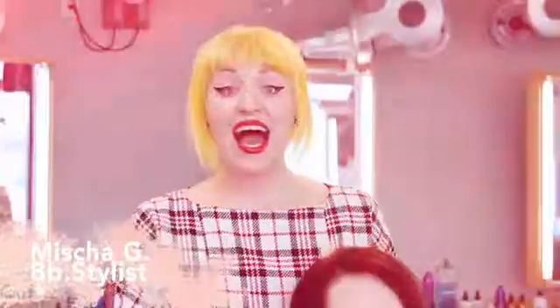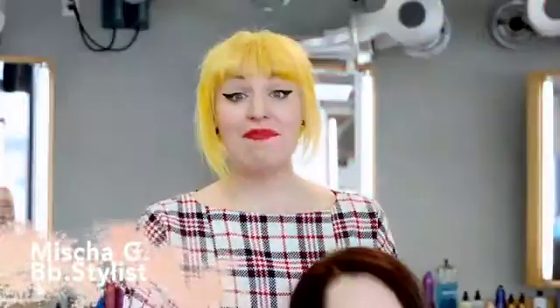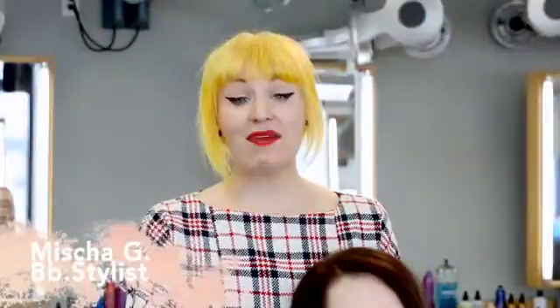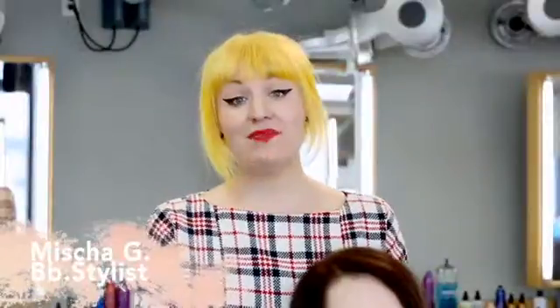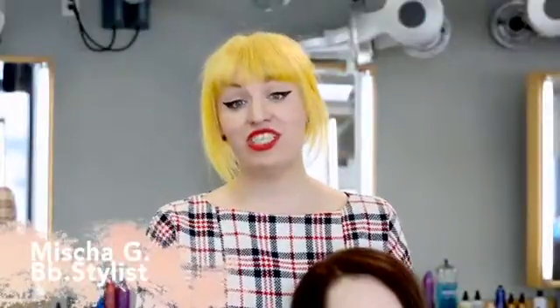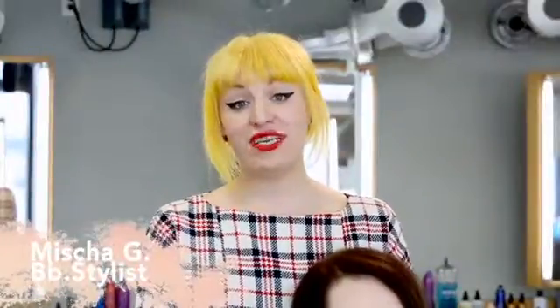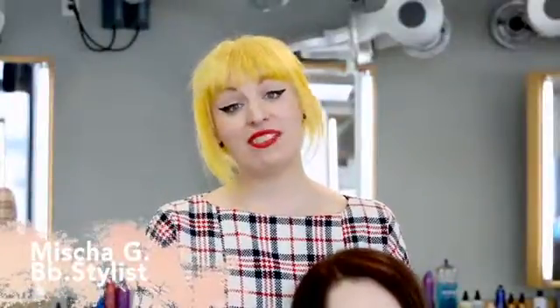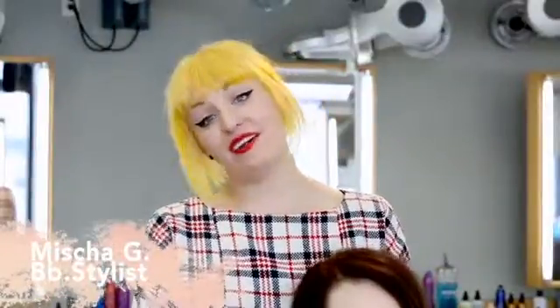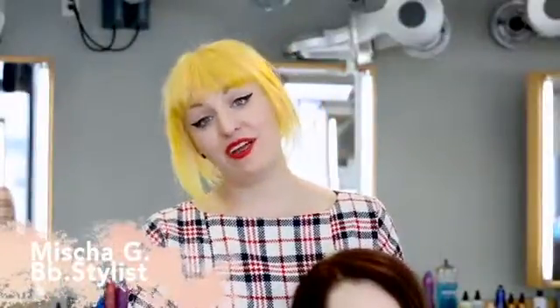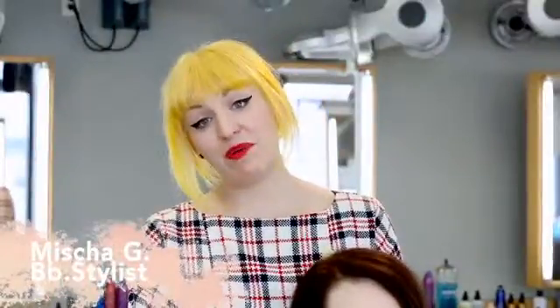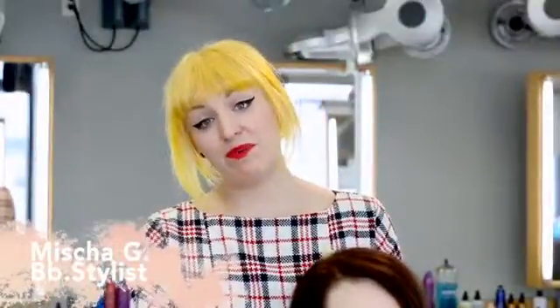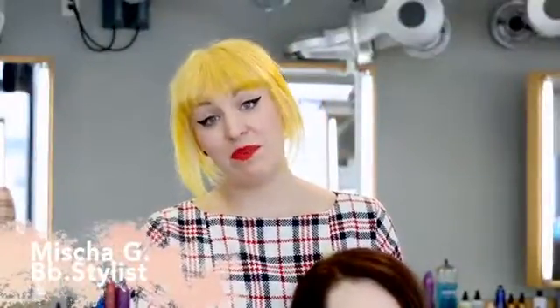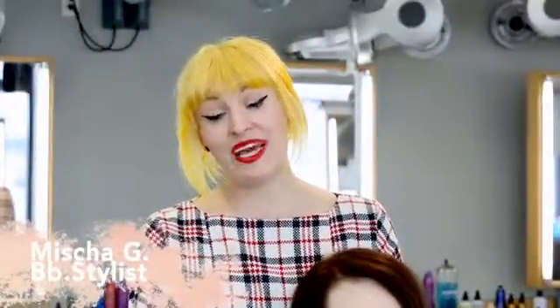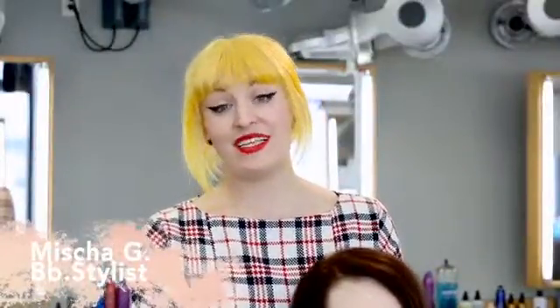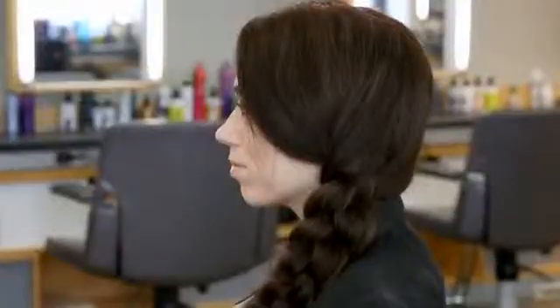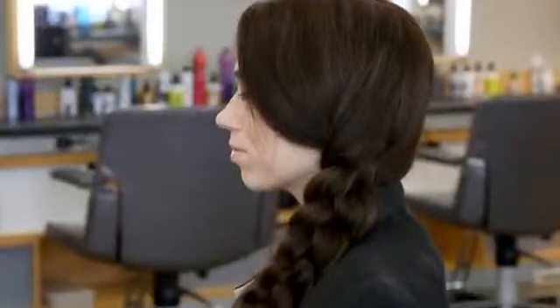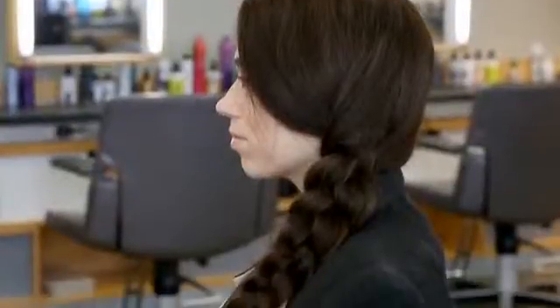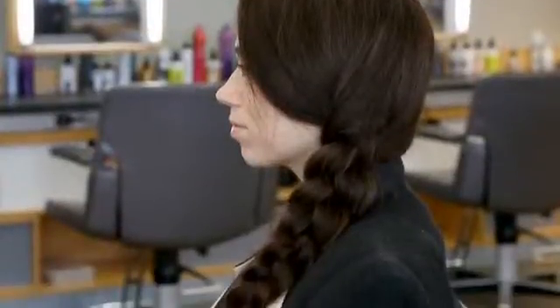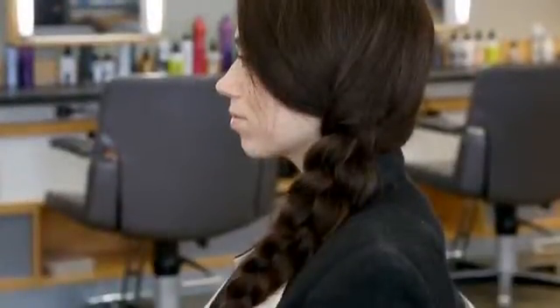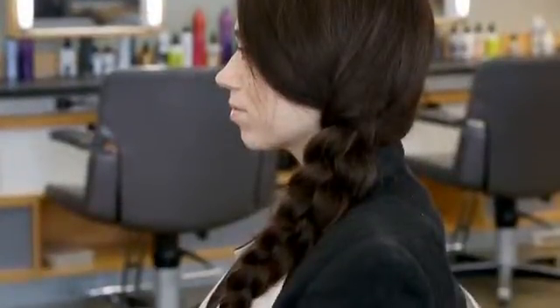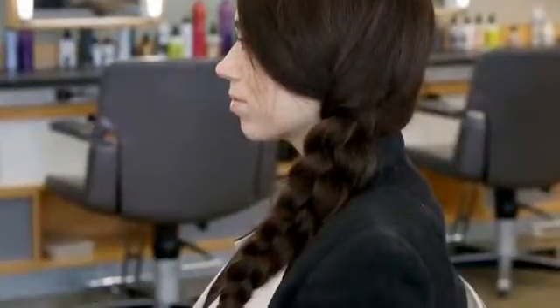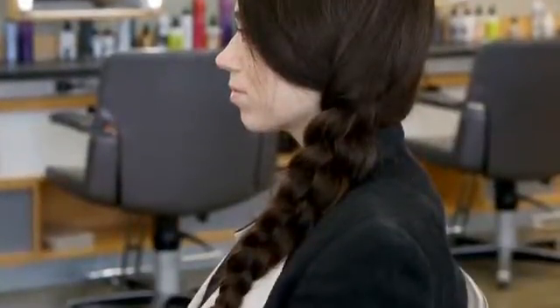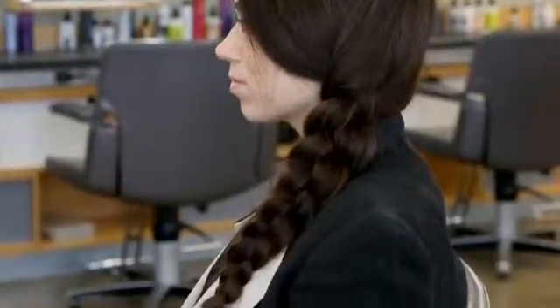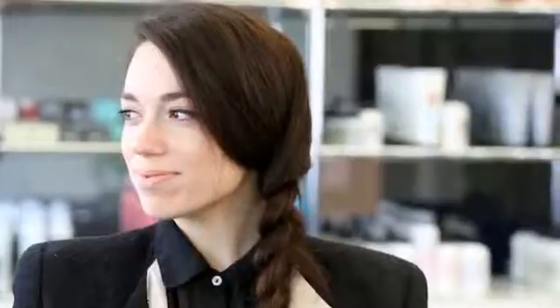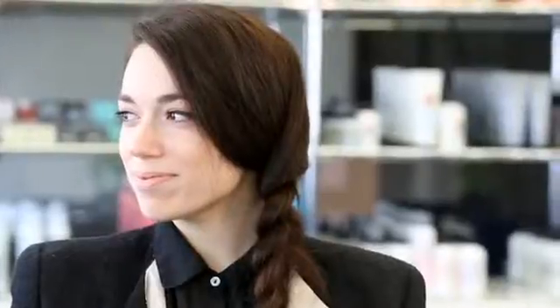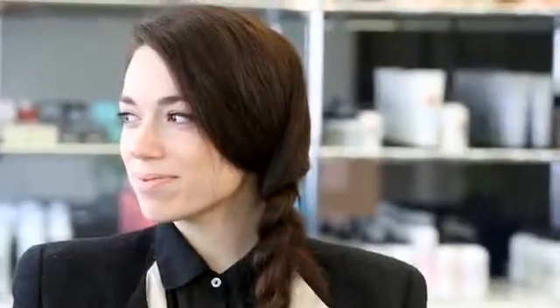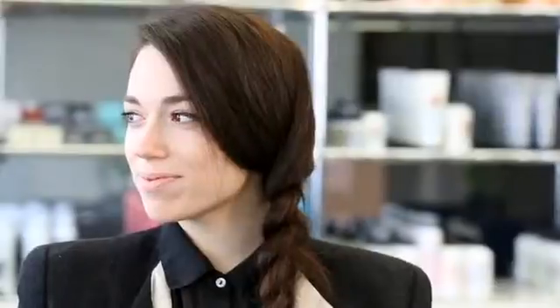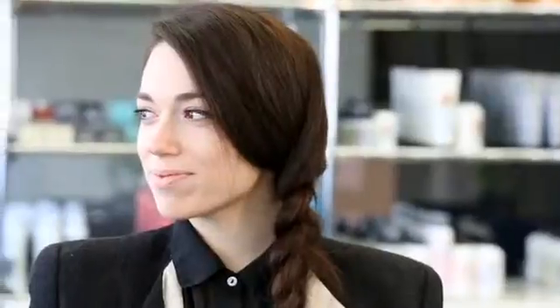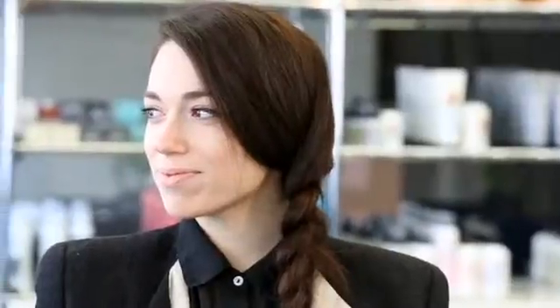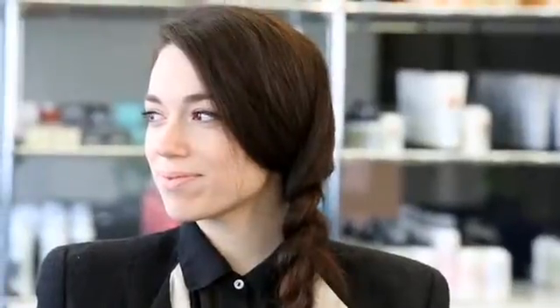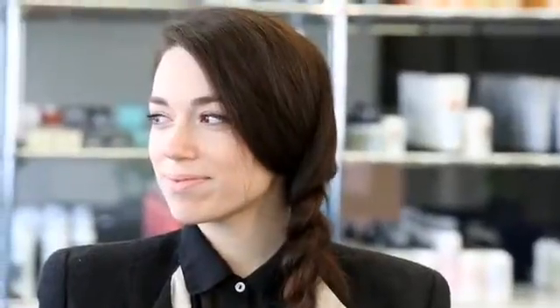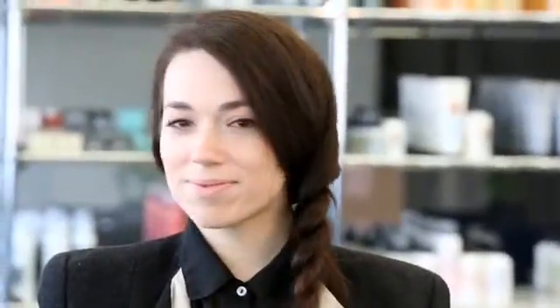Hi, my name is Misha Jean. I'm a stylist here at Bumble and Bumble, and today I created a messy side braid using pretta powder on second day hair.